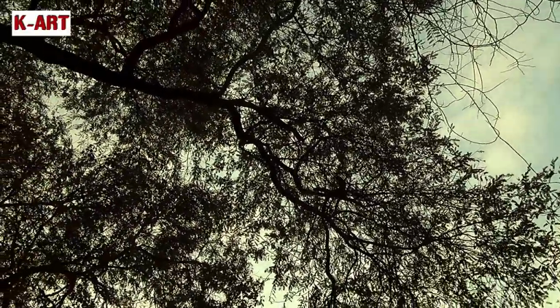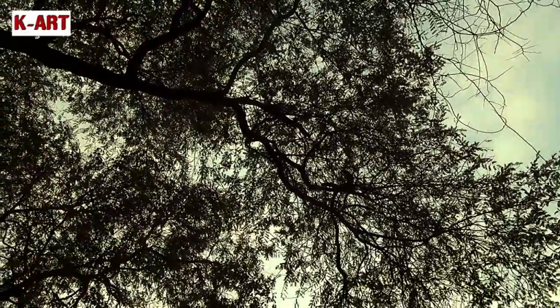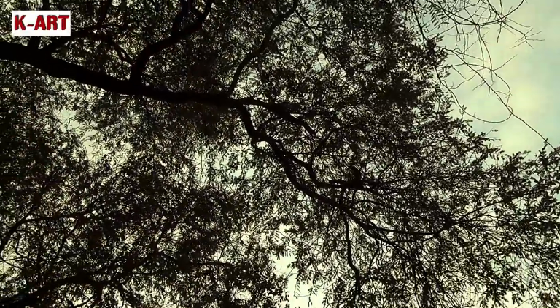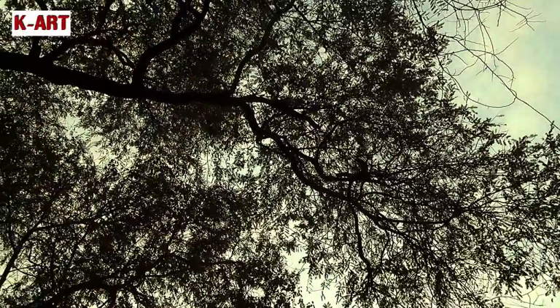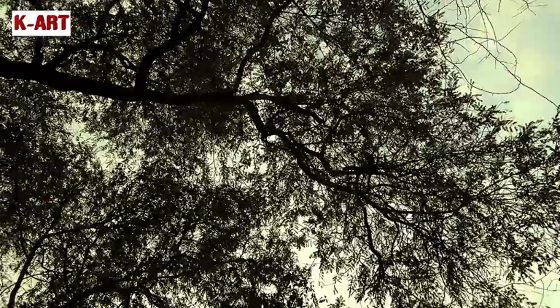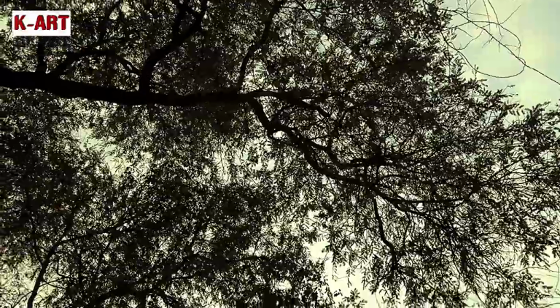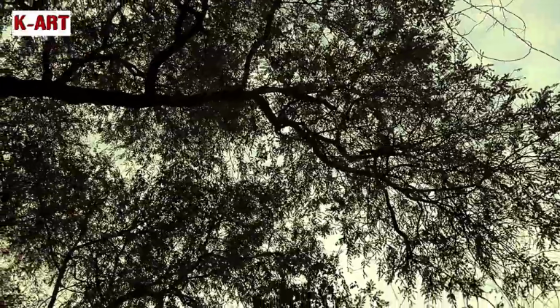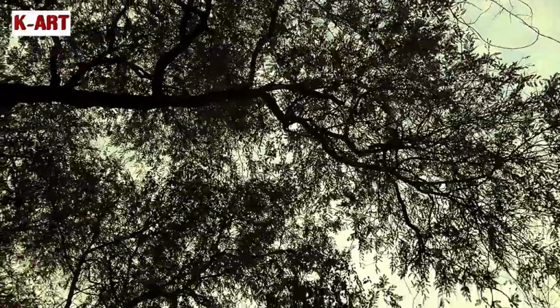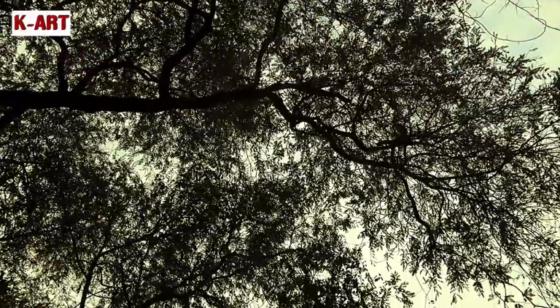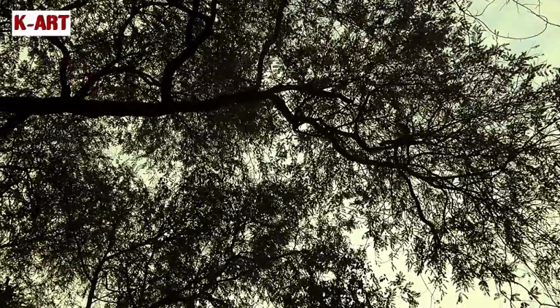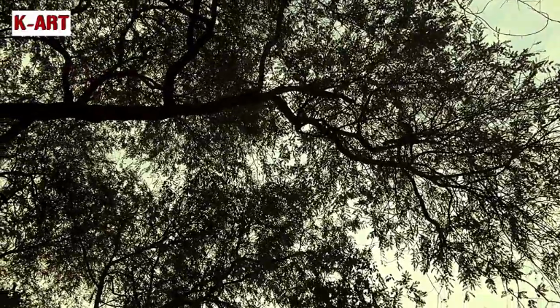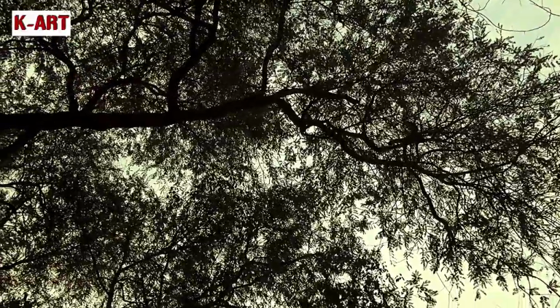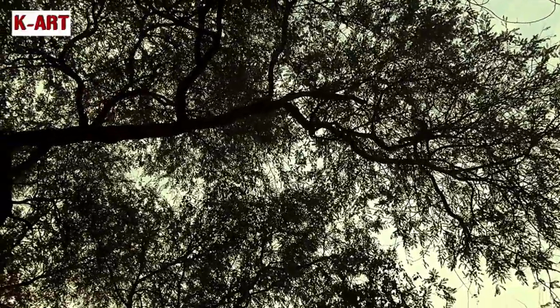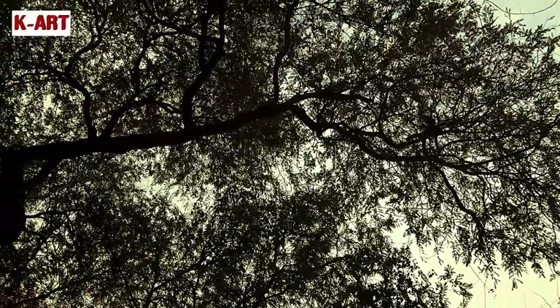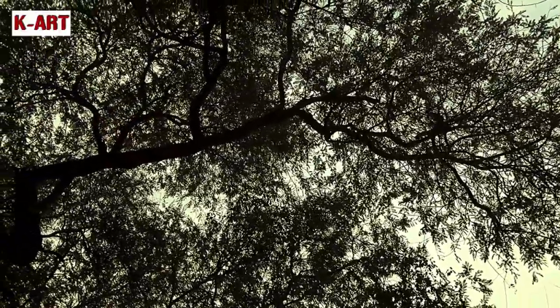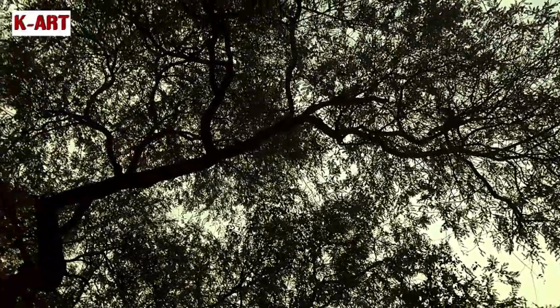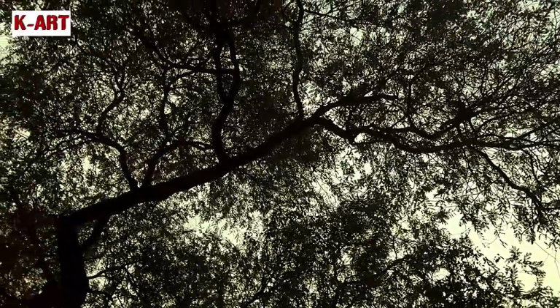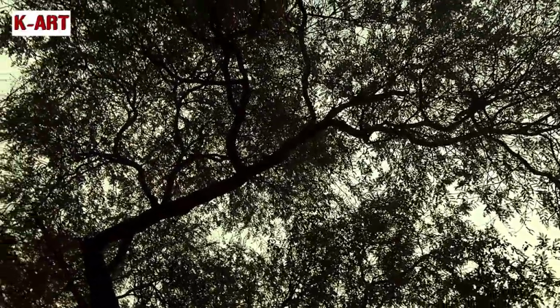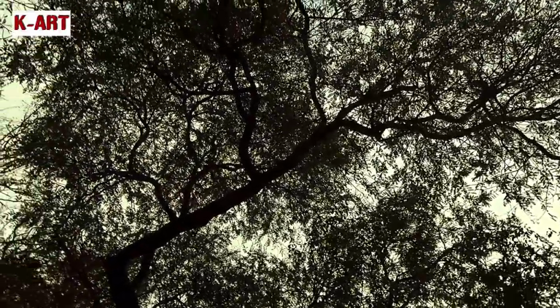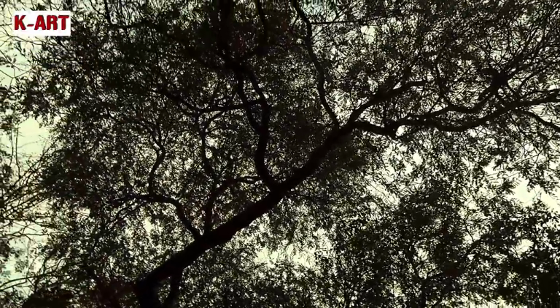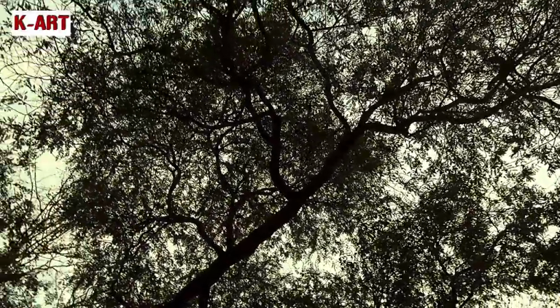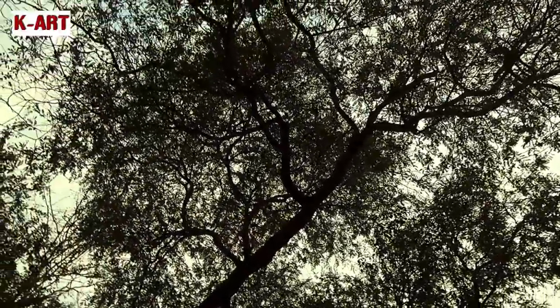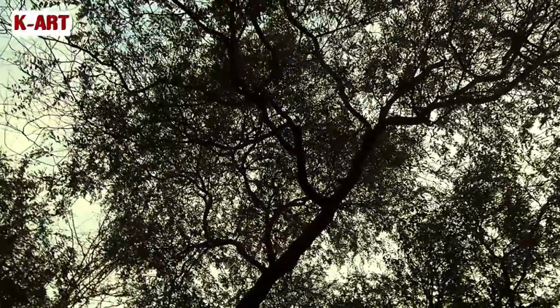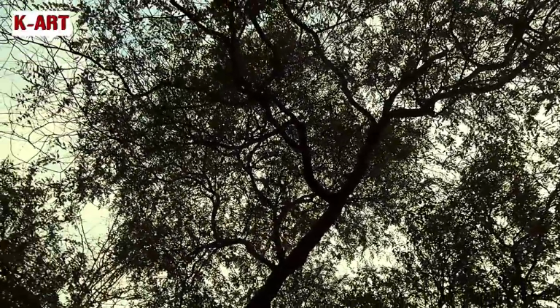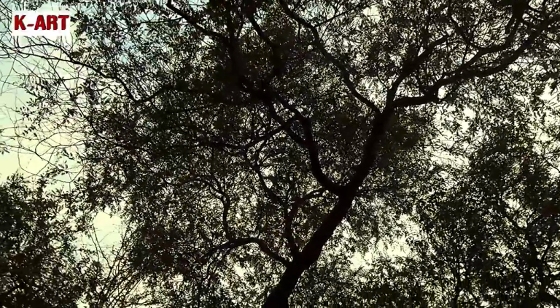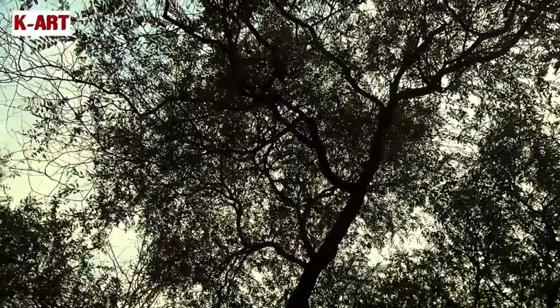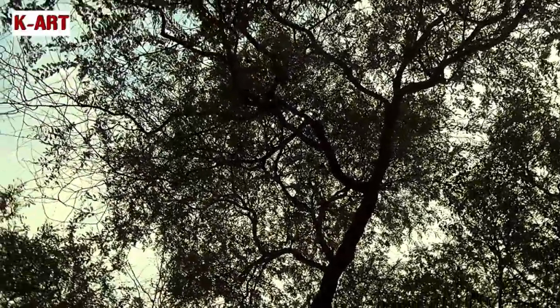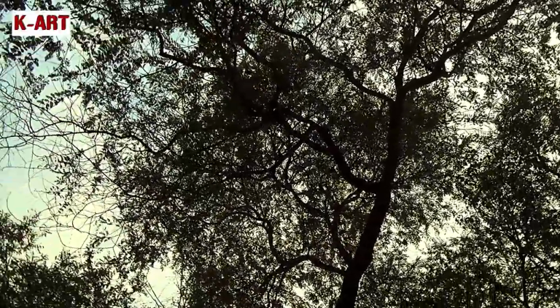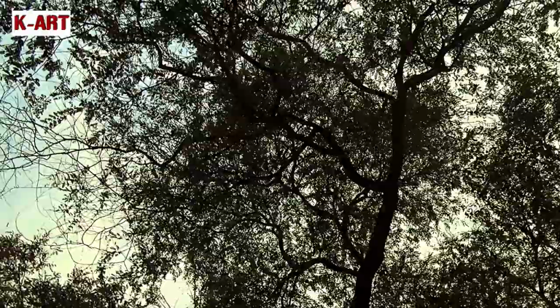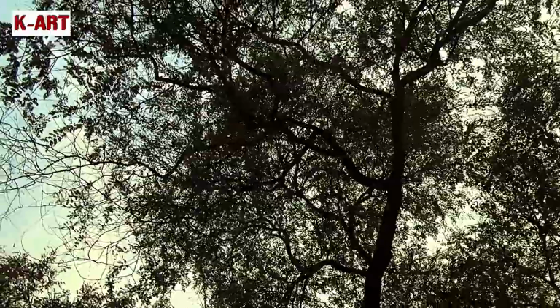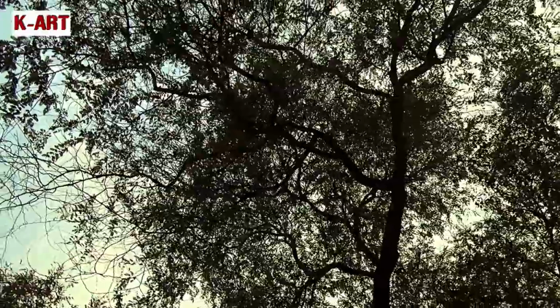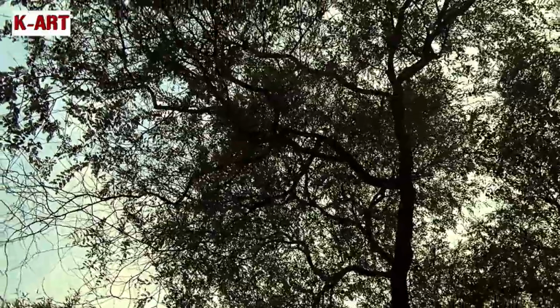Naturalists experience bliss in just hearing several beautiful sounds. Trees provide an abode for birds, and many a times birds cannot be spotted — they can only be heard.